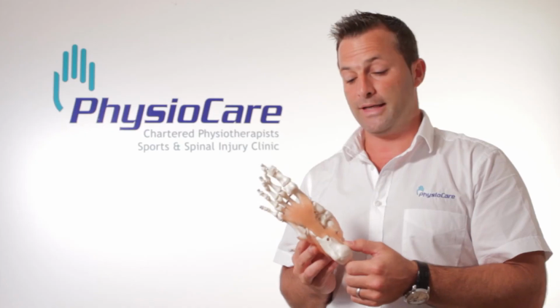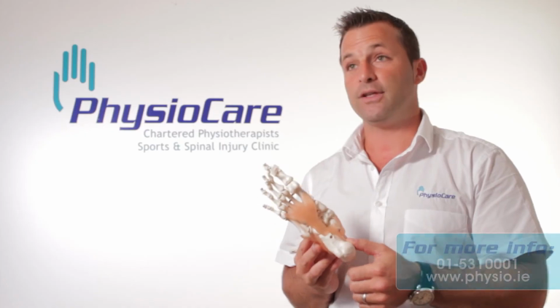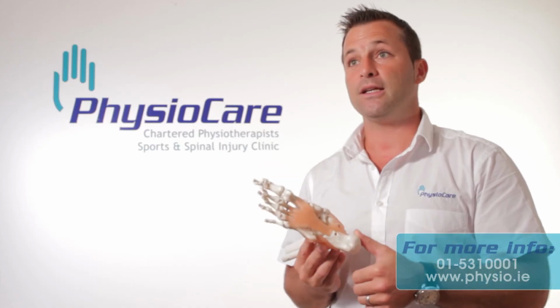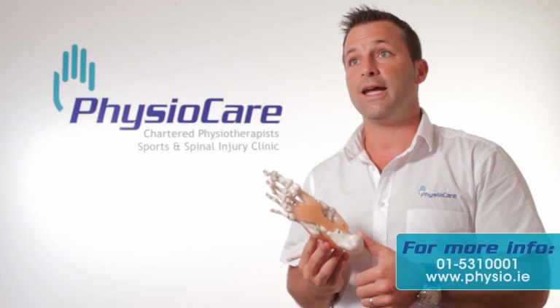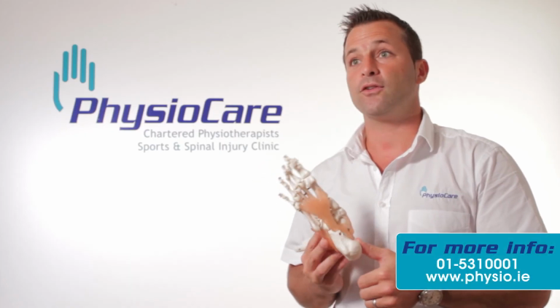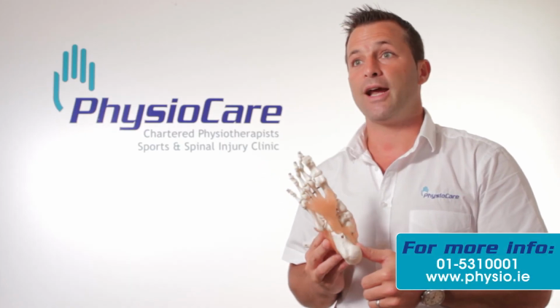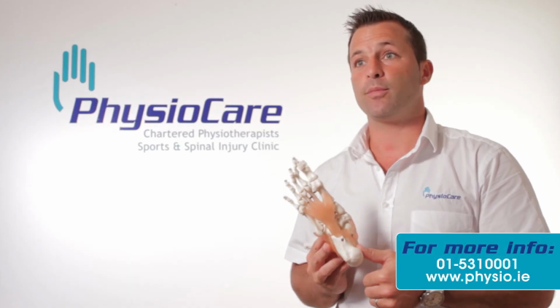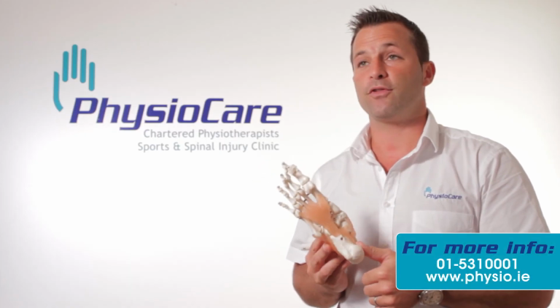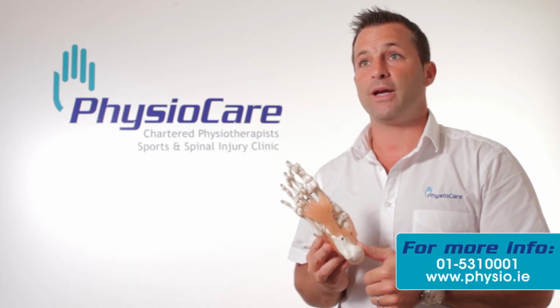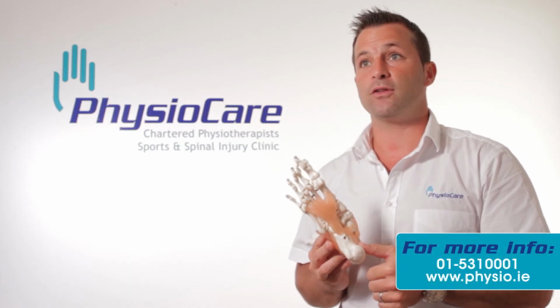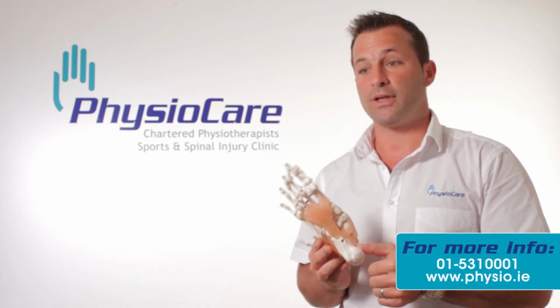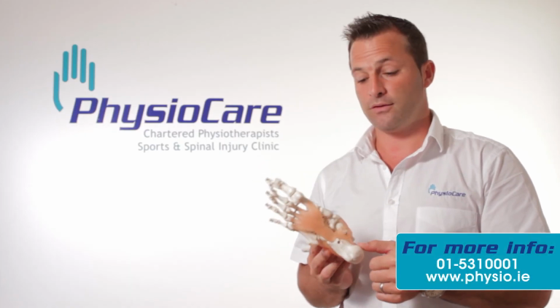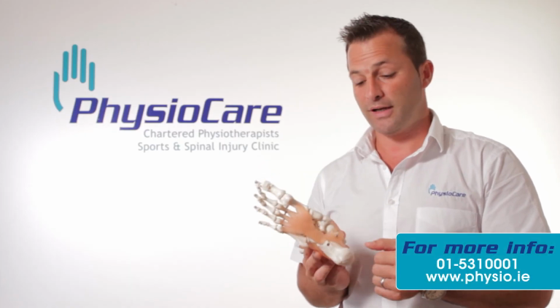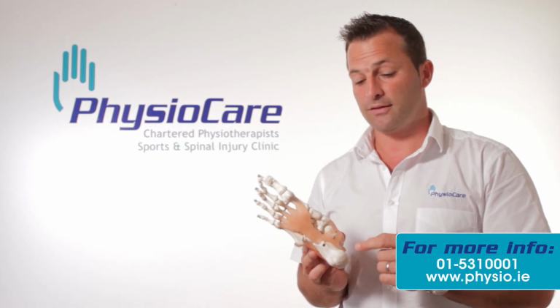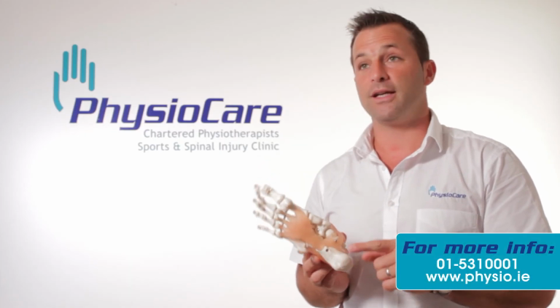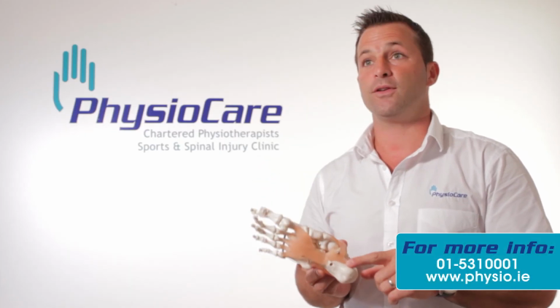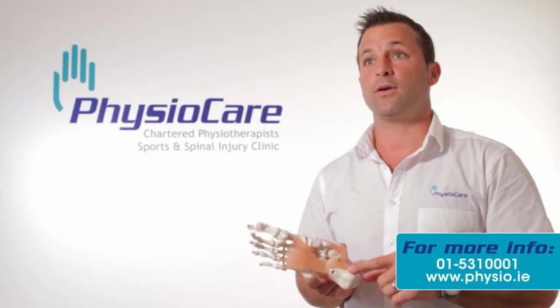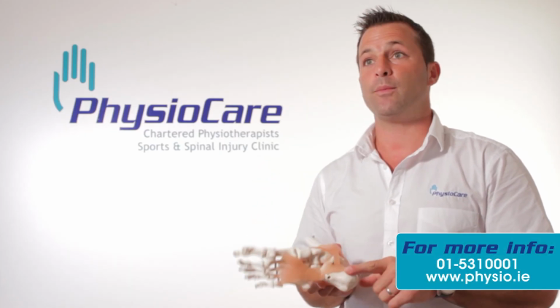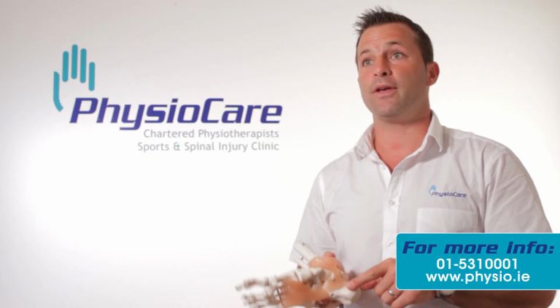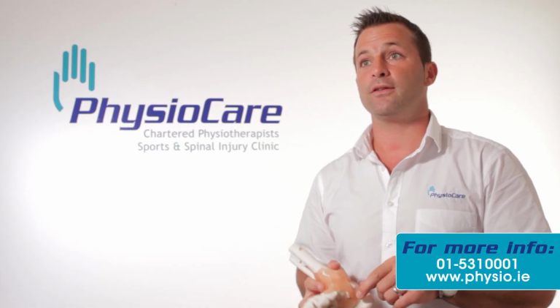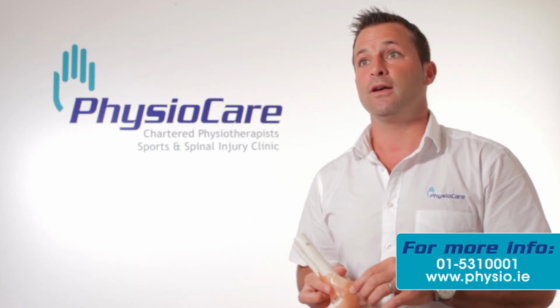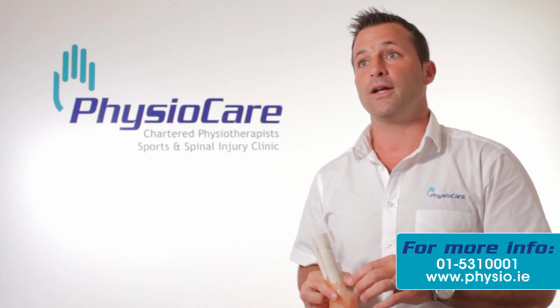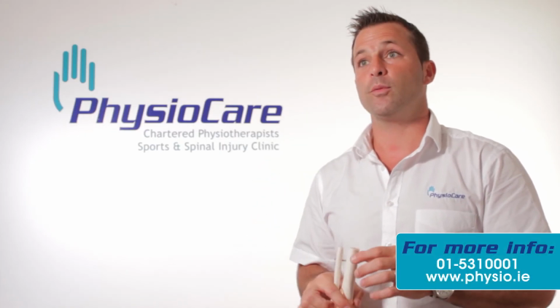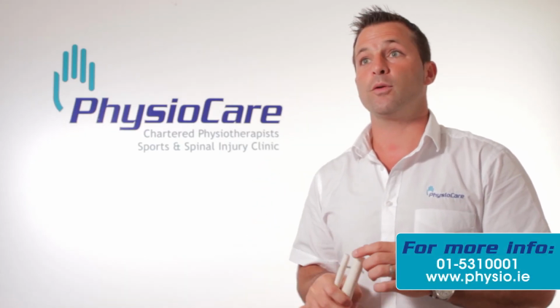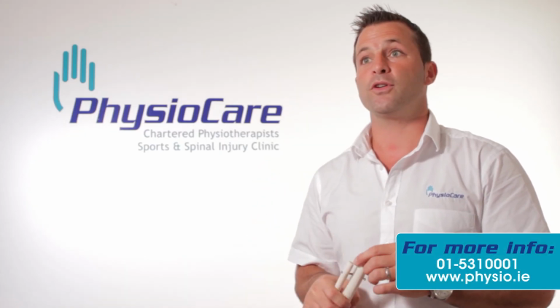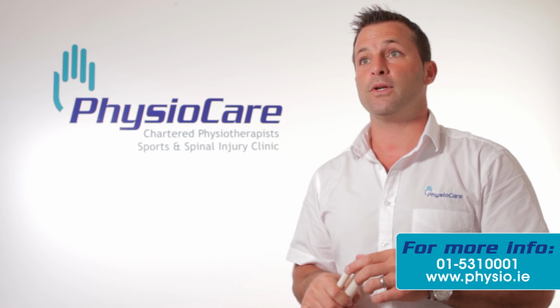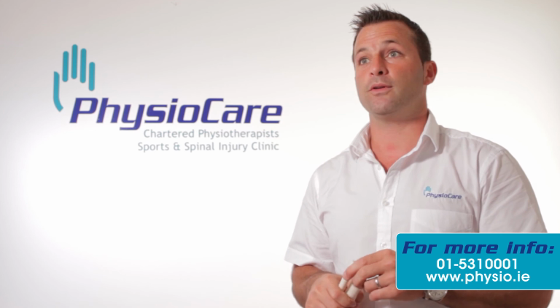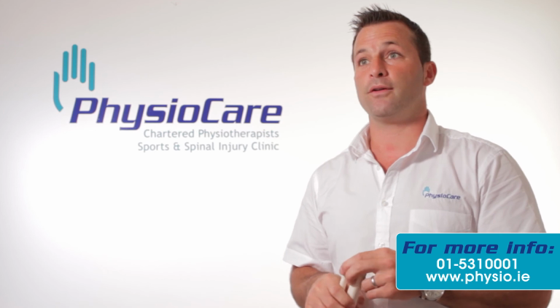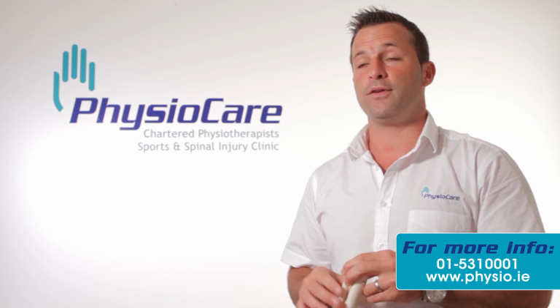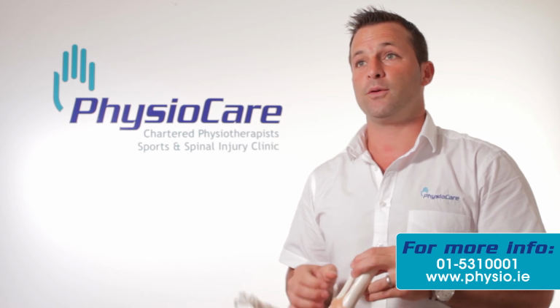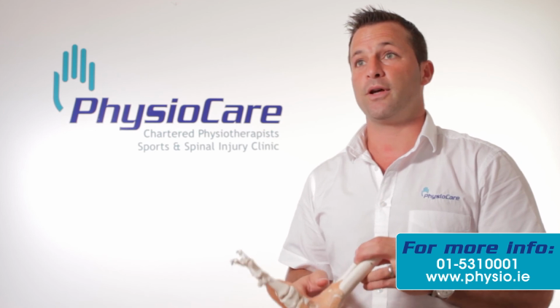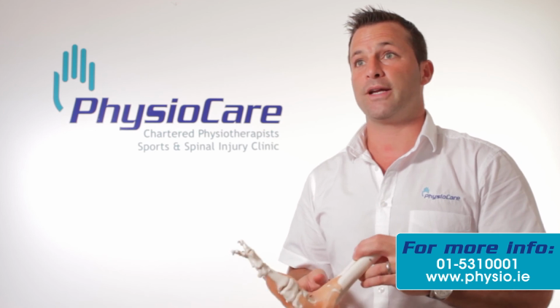If you need any extra help or information, please do not hesitate to visit our website at www.physio.ie. Thank you.